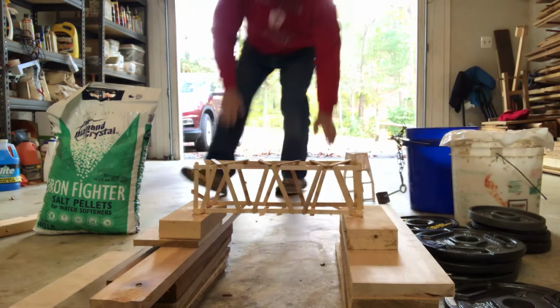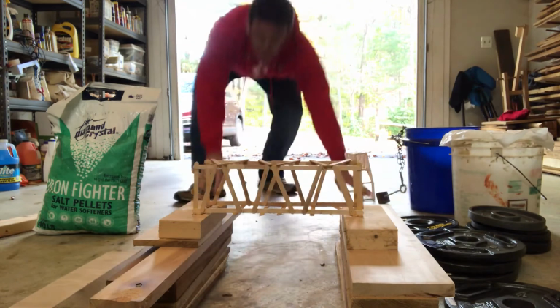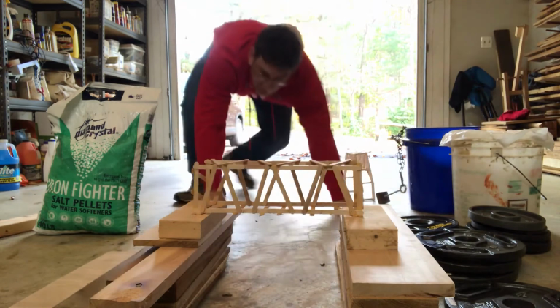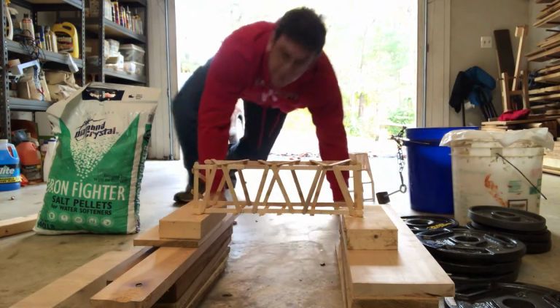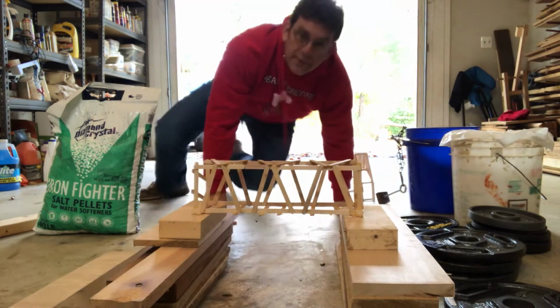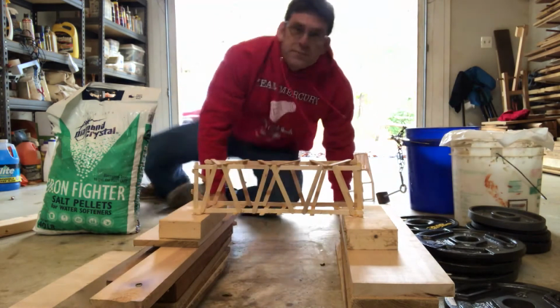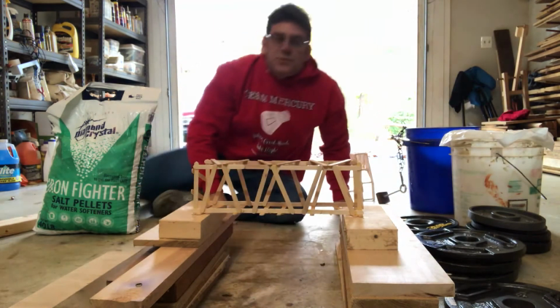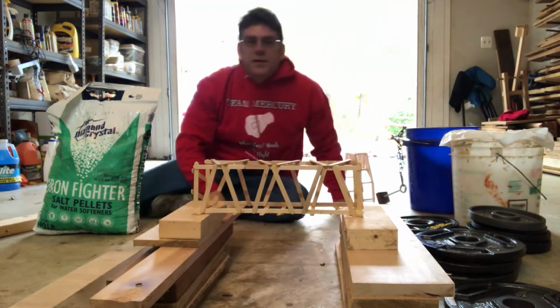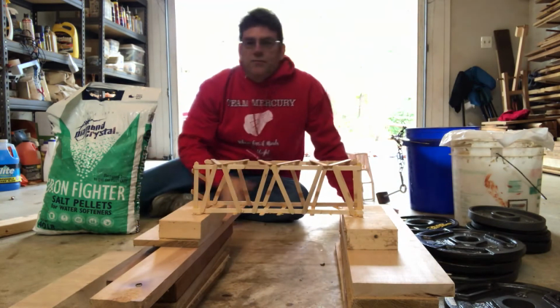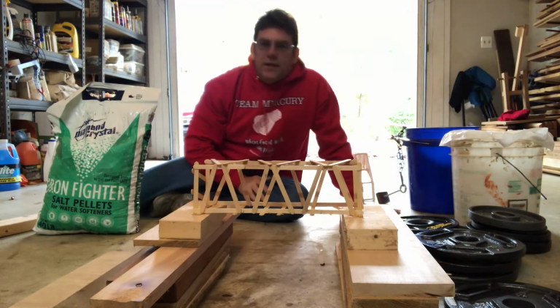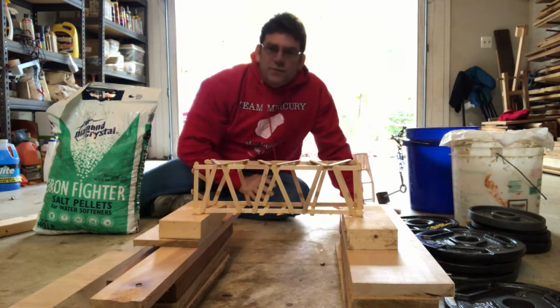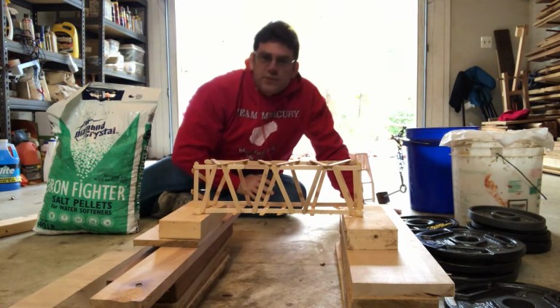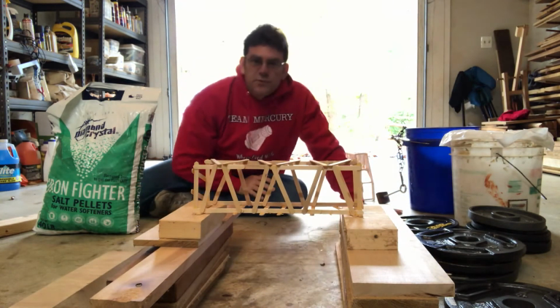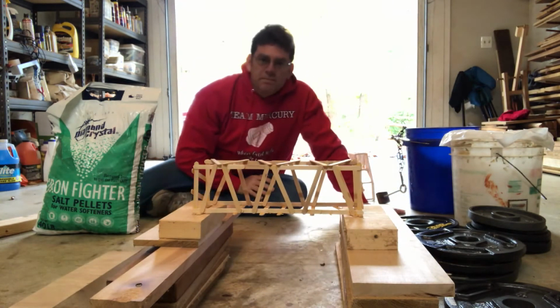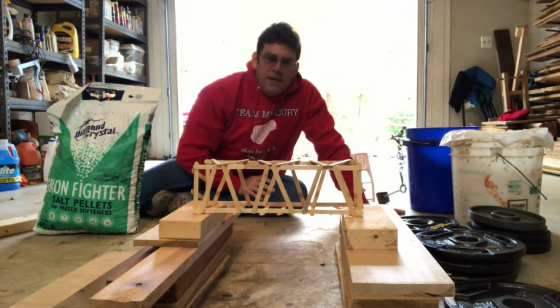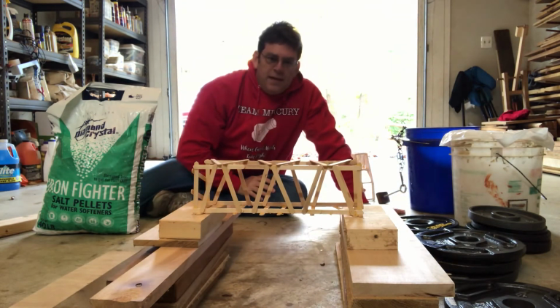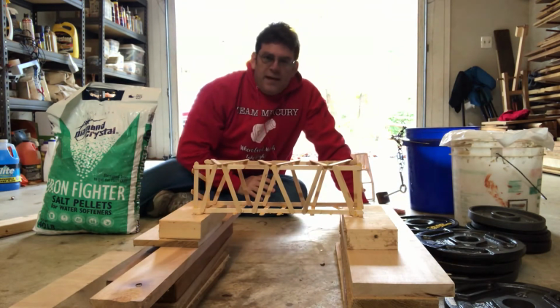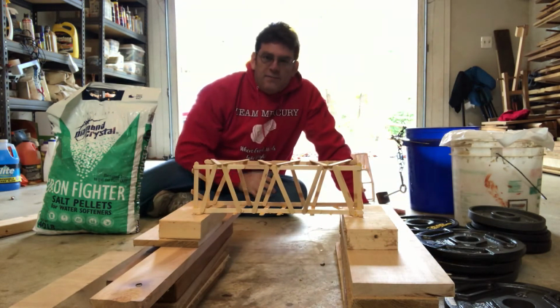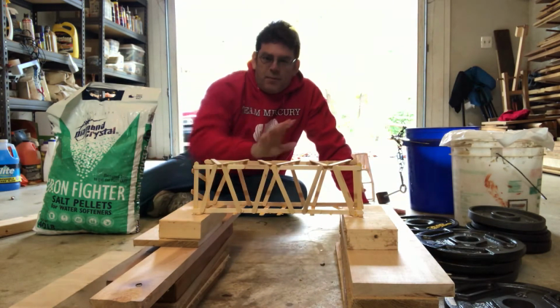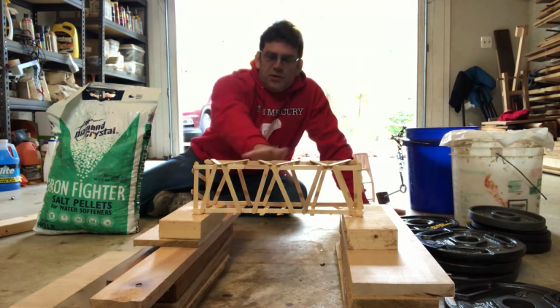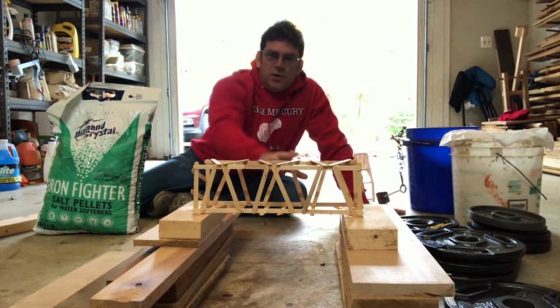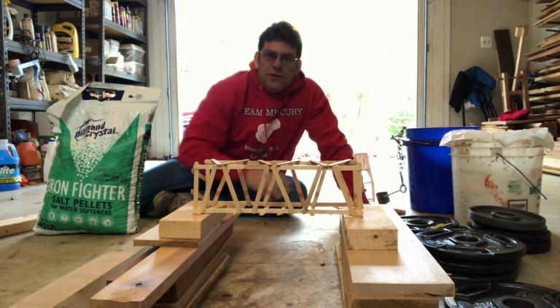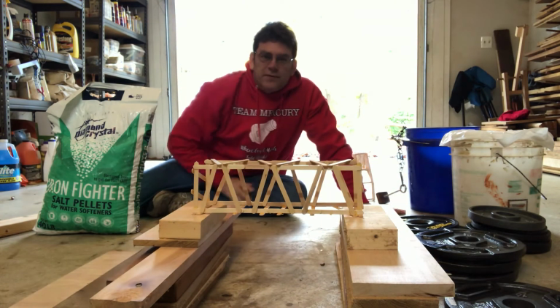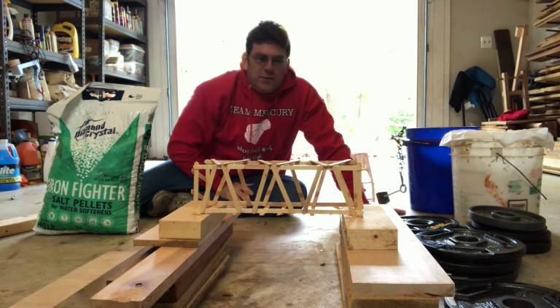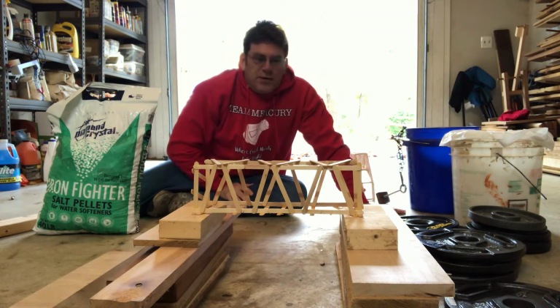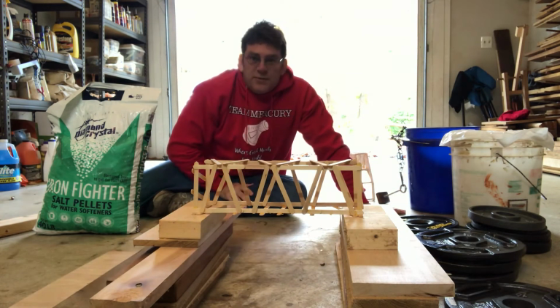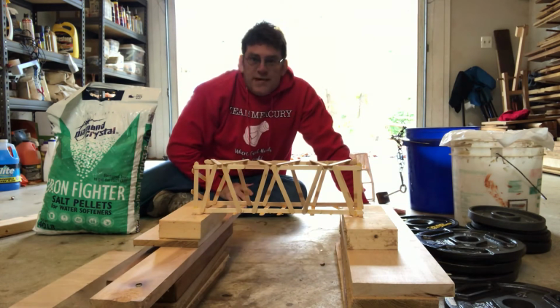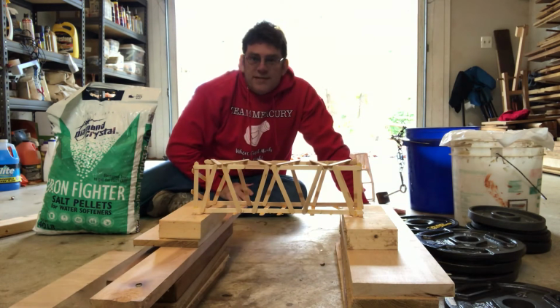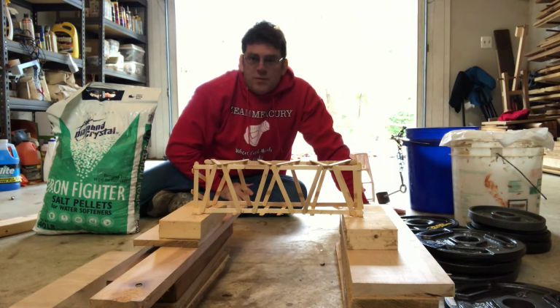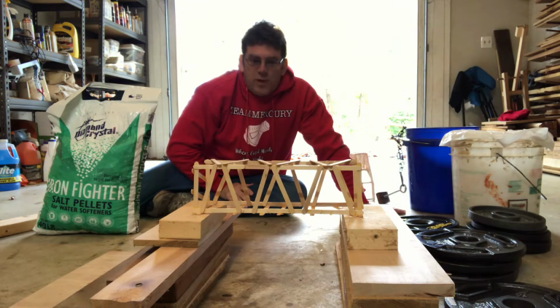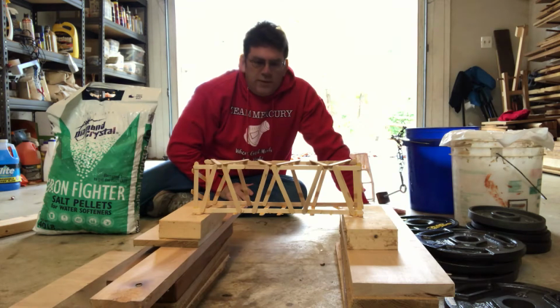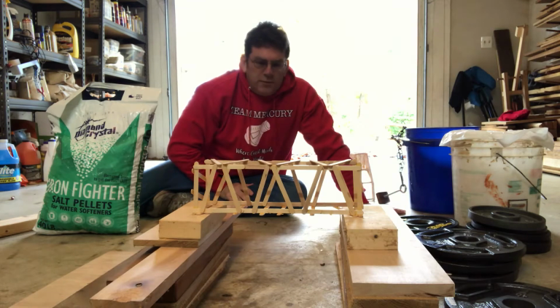Hey everyone, this is Mr. Benino from Gansman Middle School and I've got my bridge all built. Today I'm going to try to do a test to see how much weight it holds.